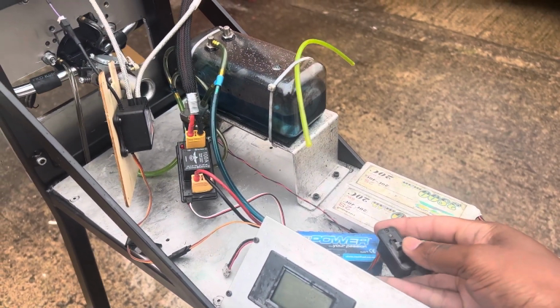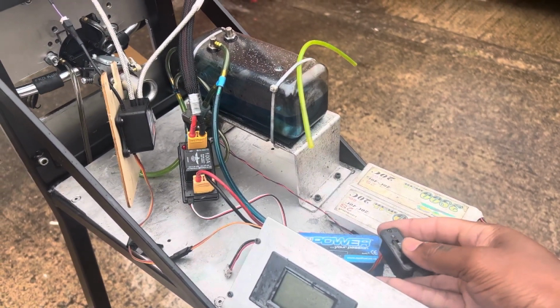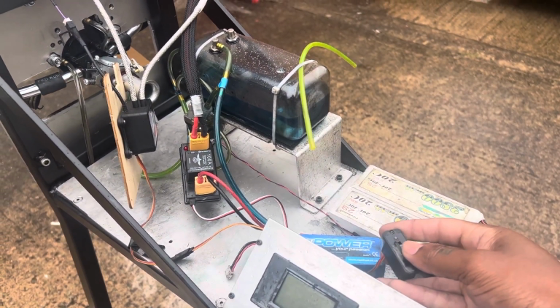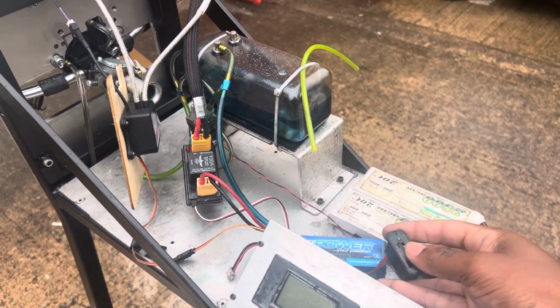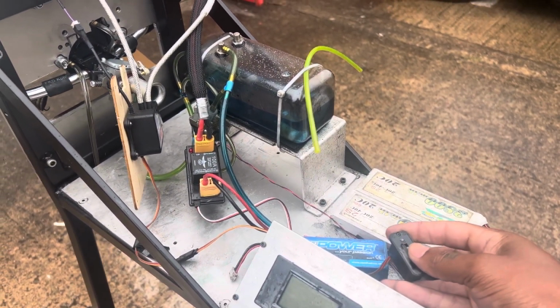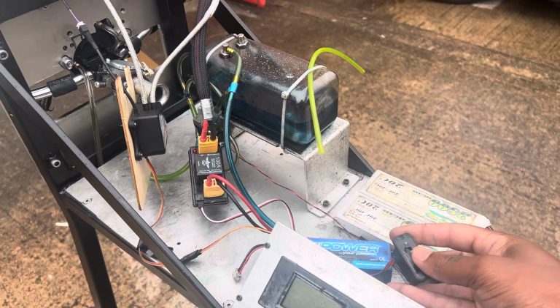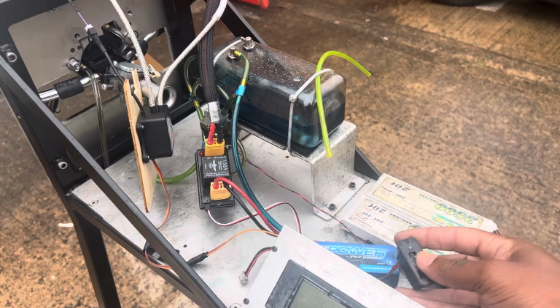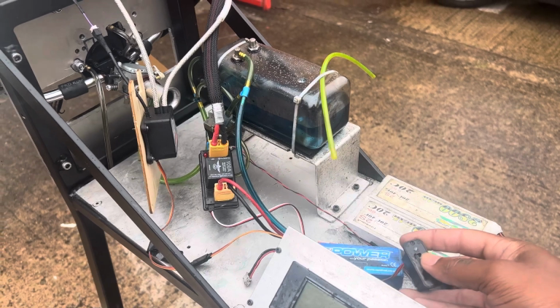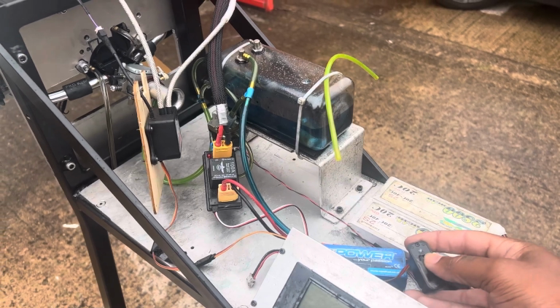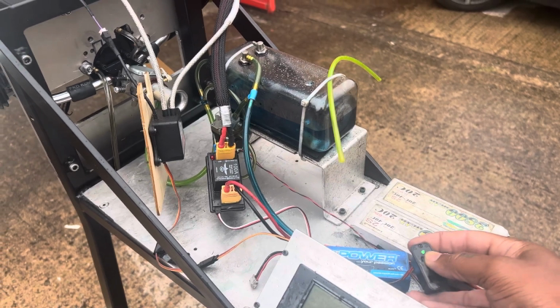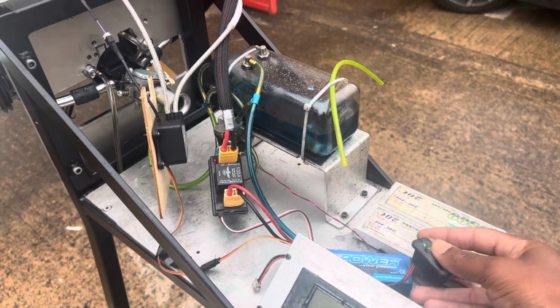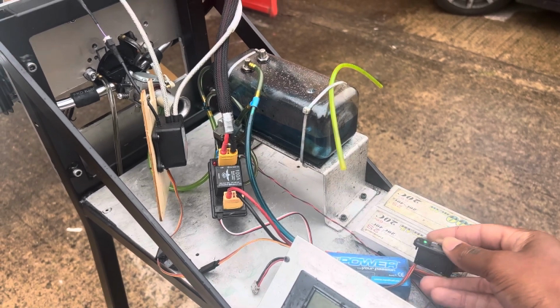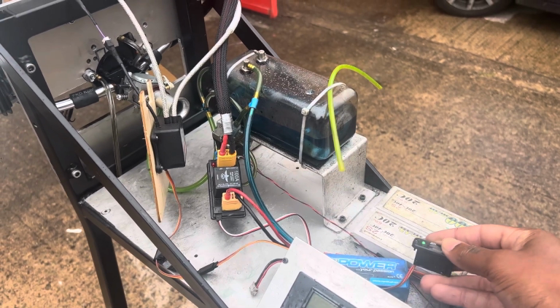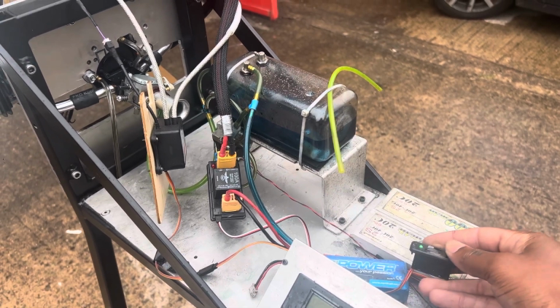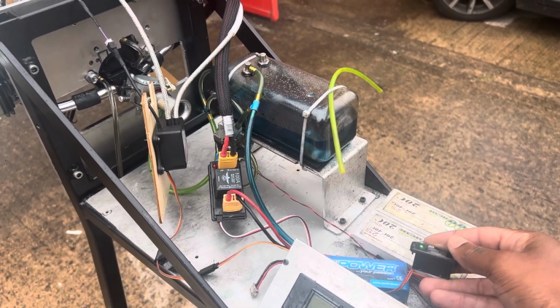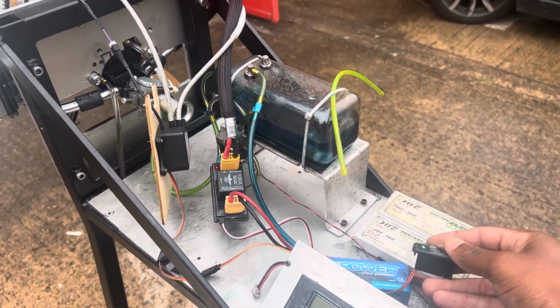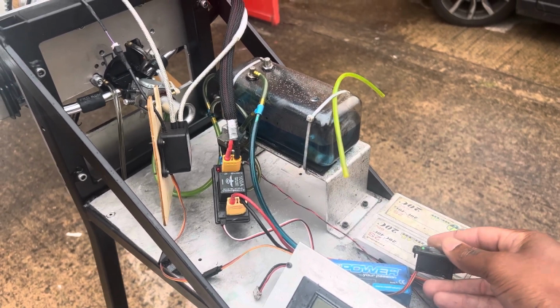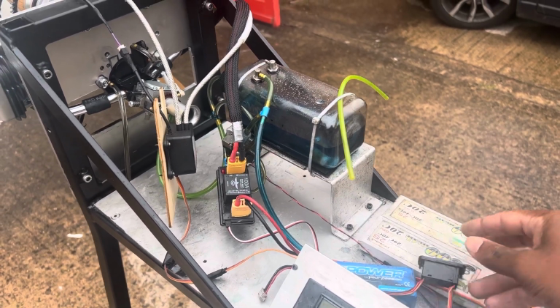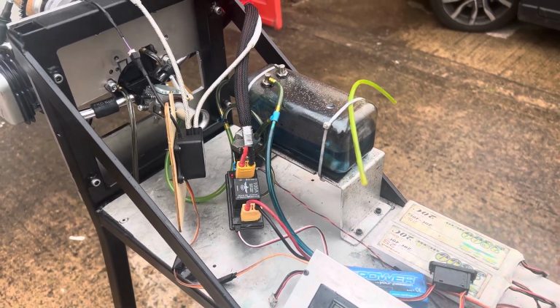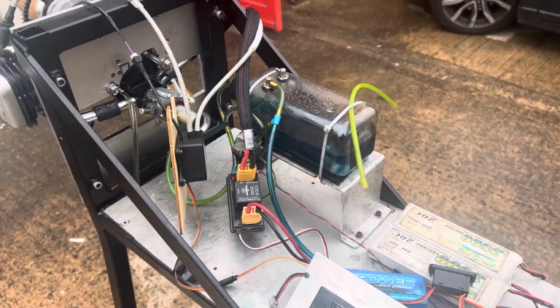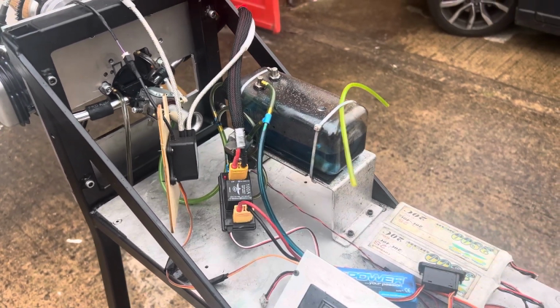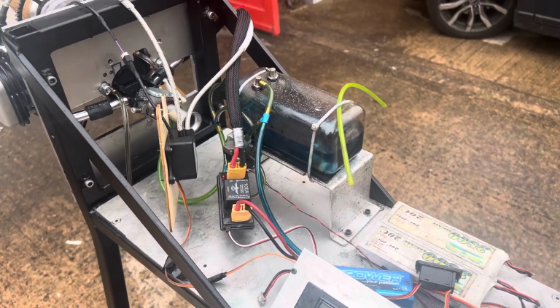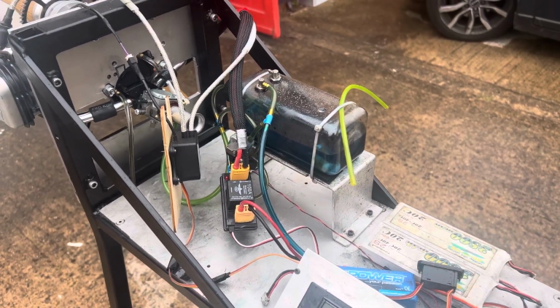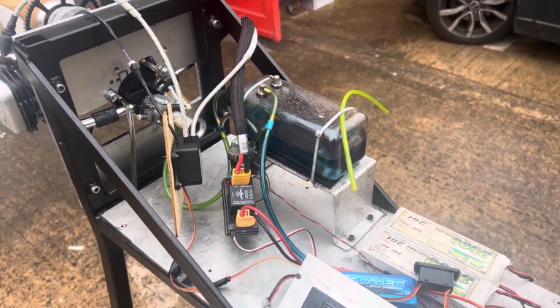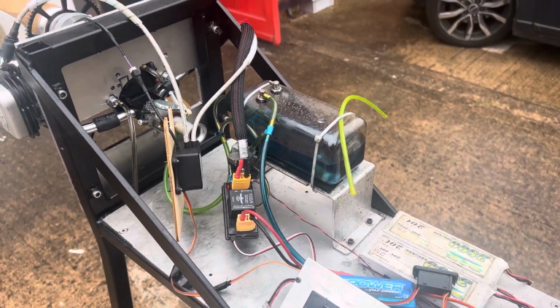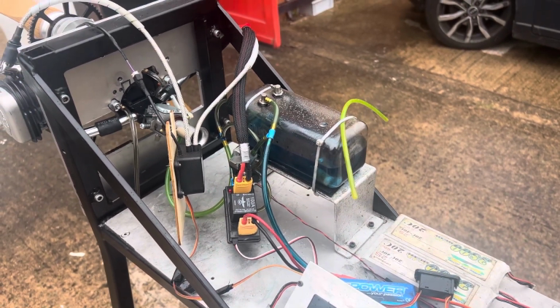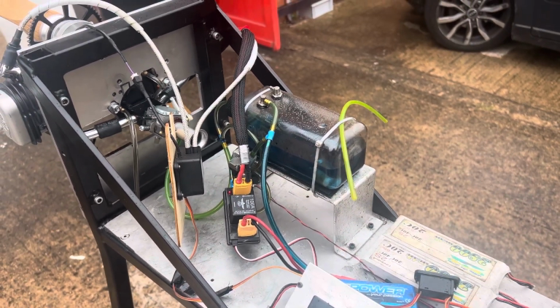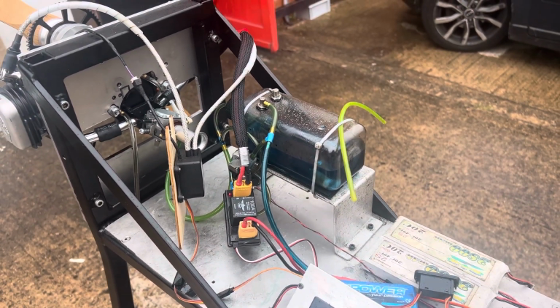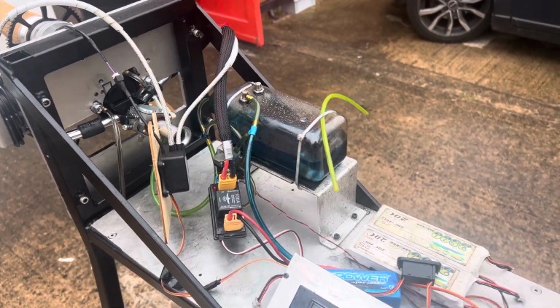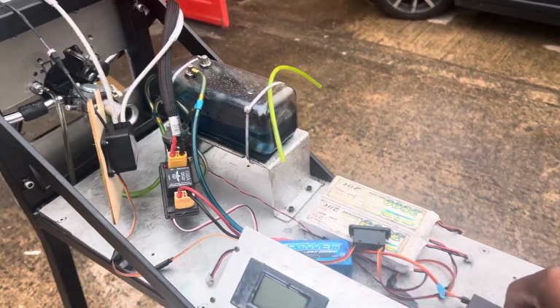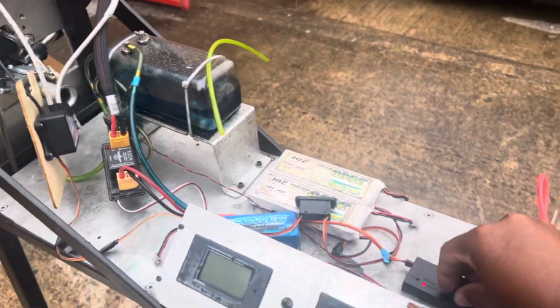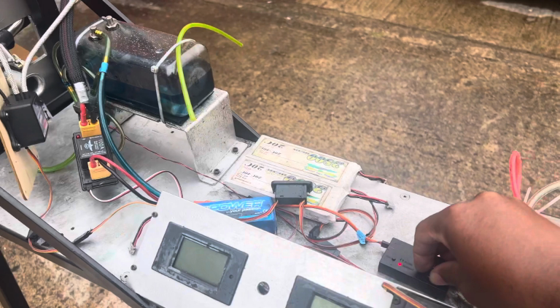Ignition off. Ignition on again and electric start.